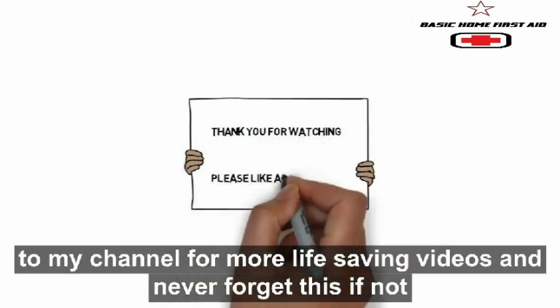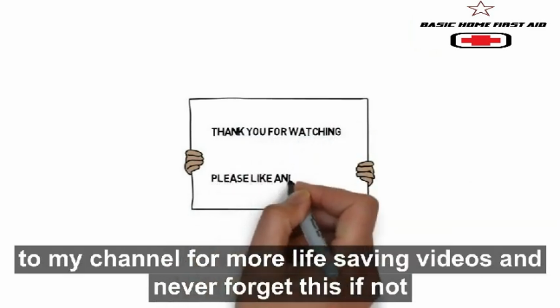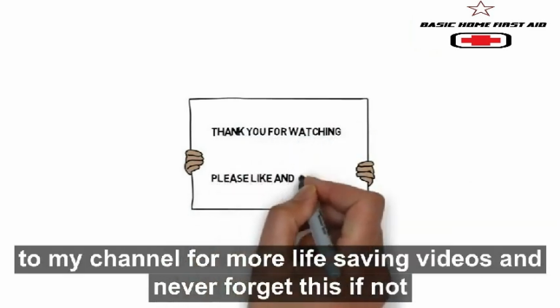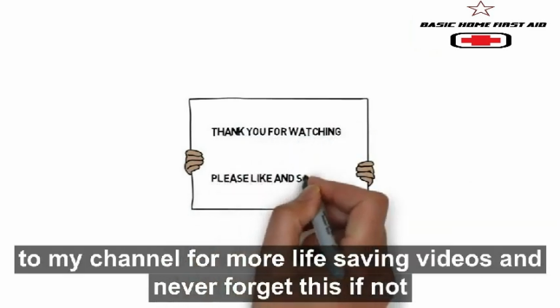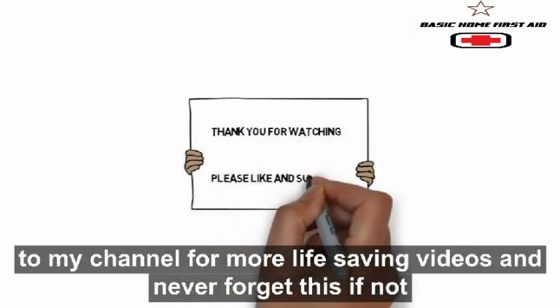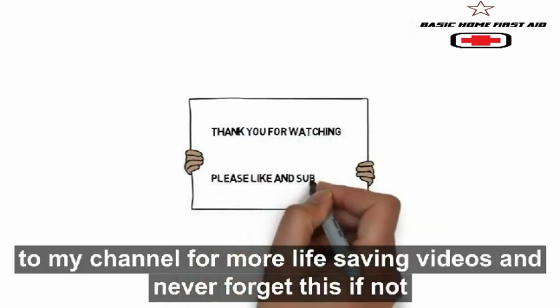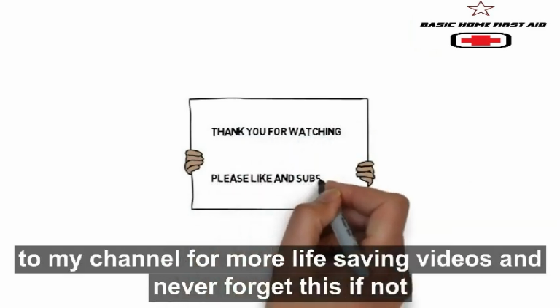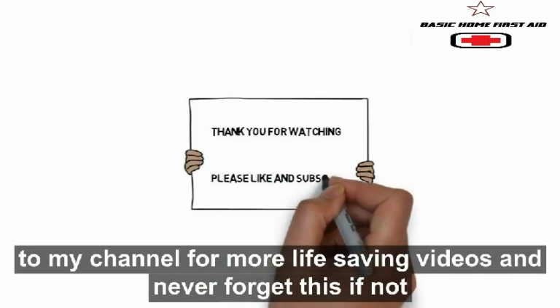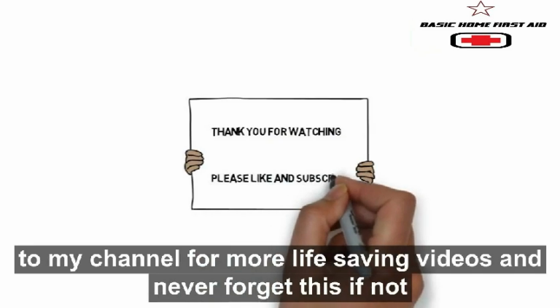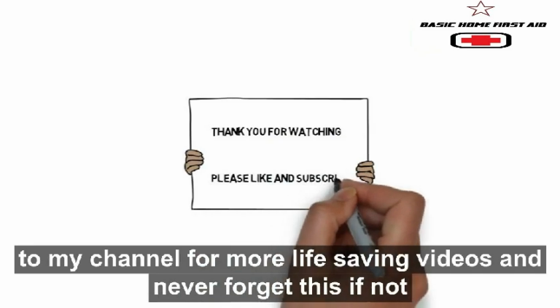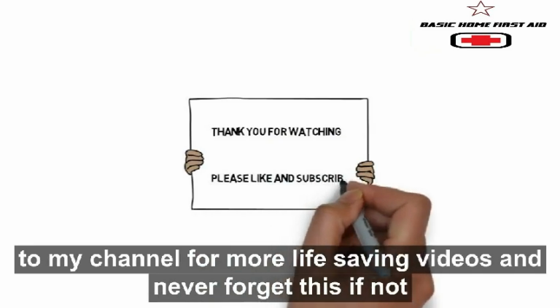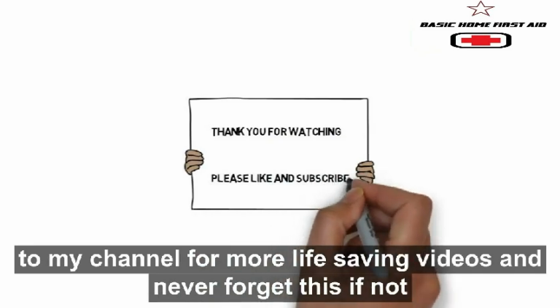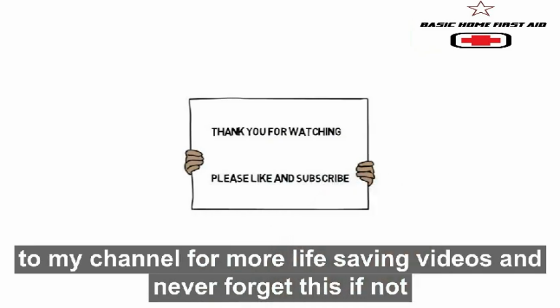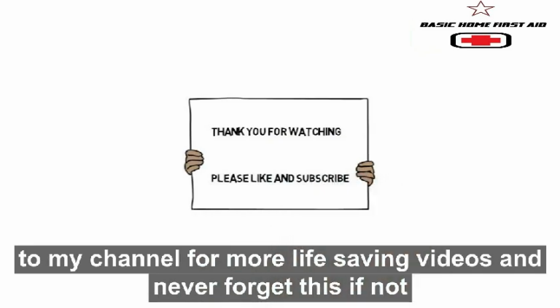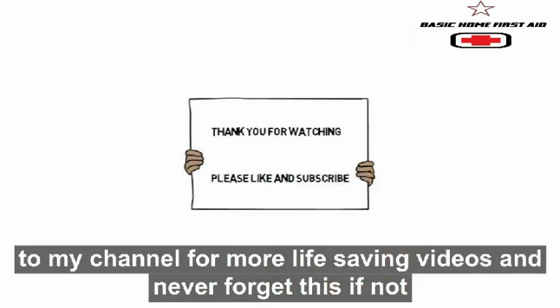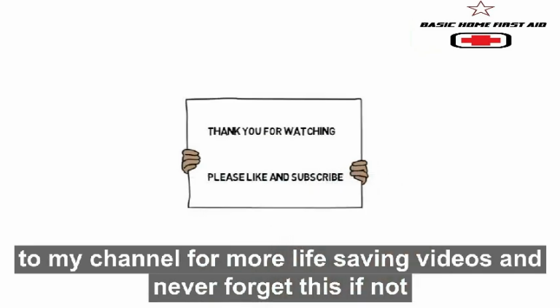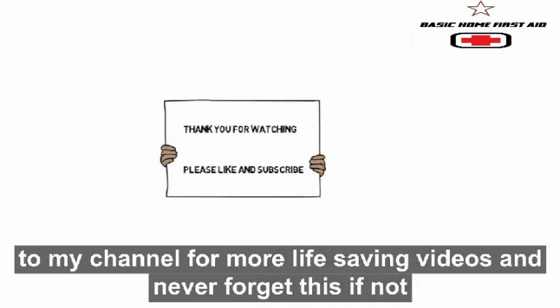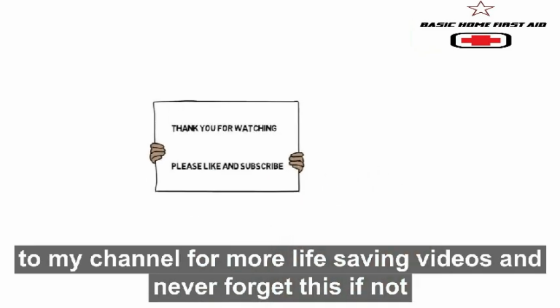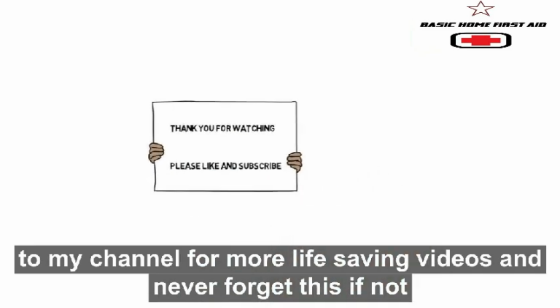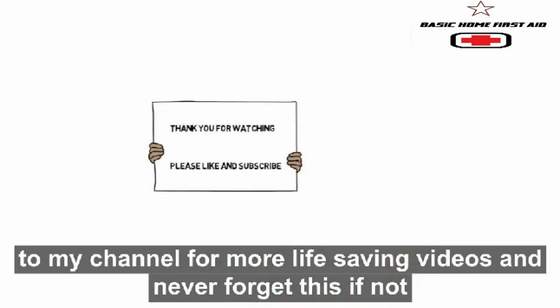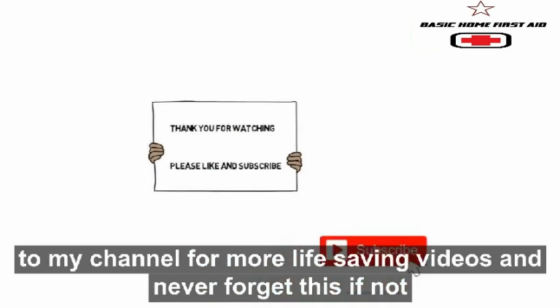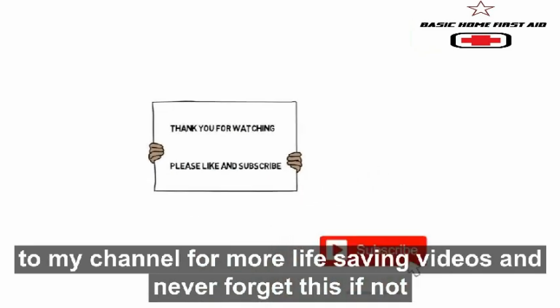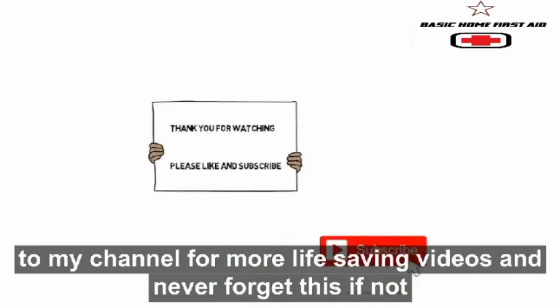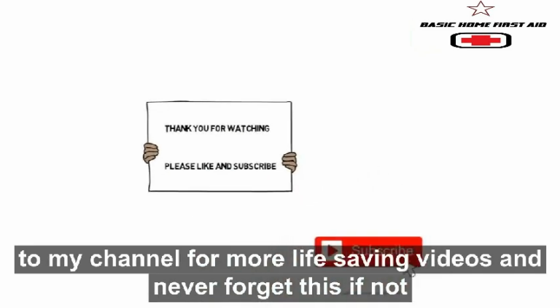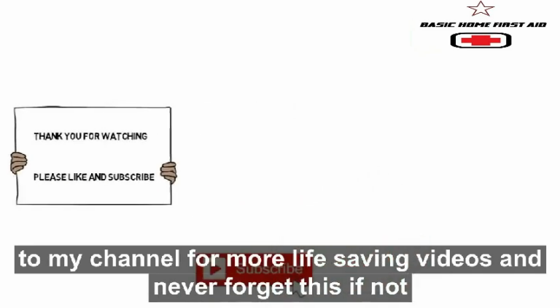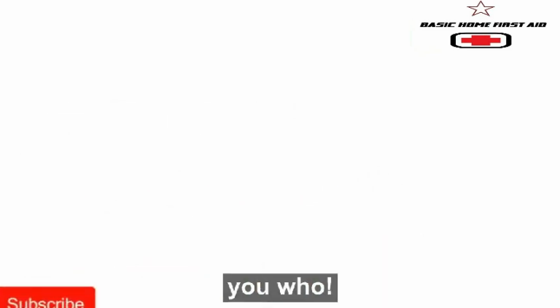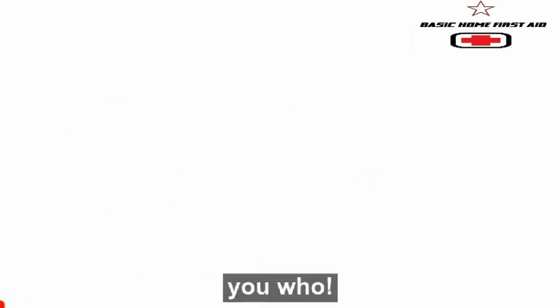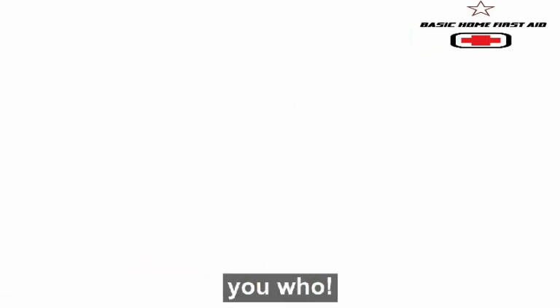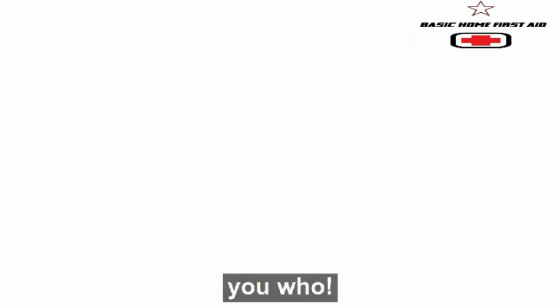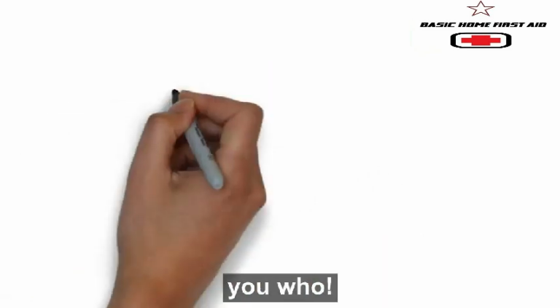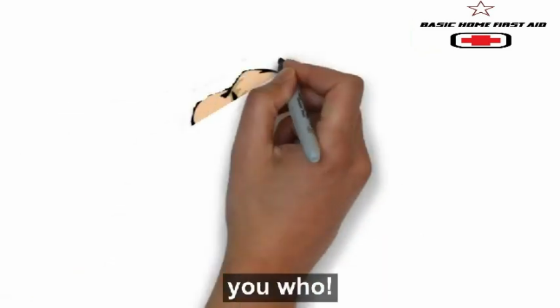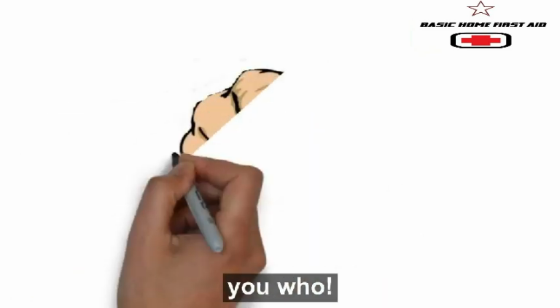Thank you for watching. I hope it helps someone out there. Please like and subscribe to my channel for more life-saving videos, and never forget: if not you, who?